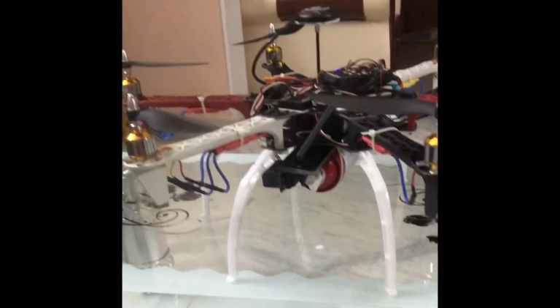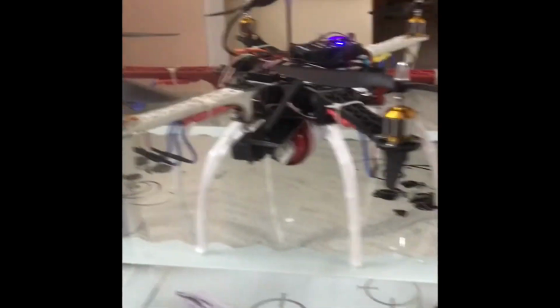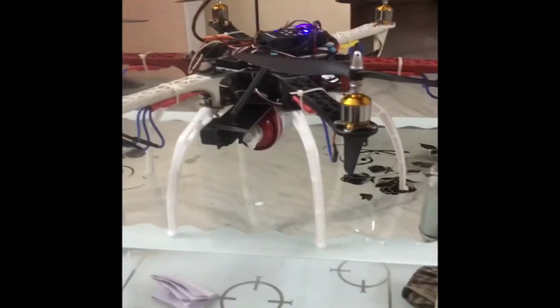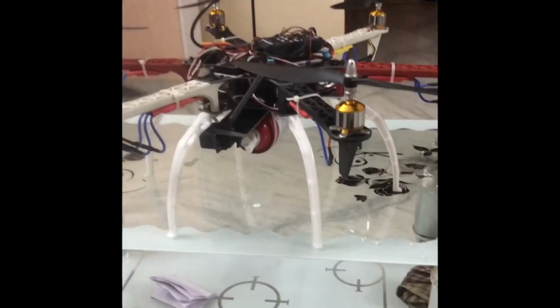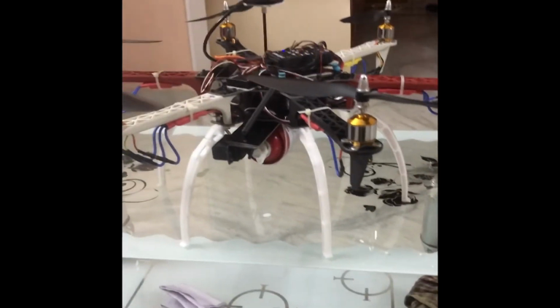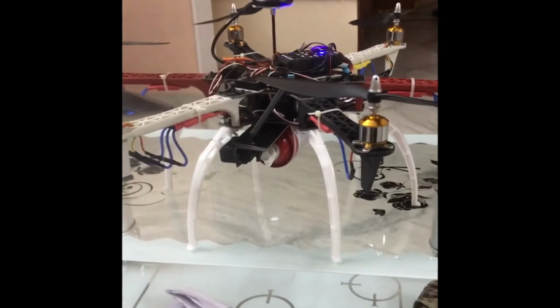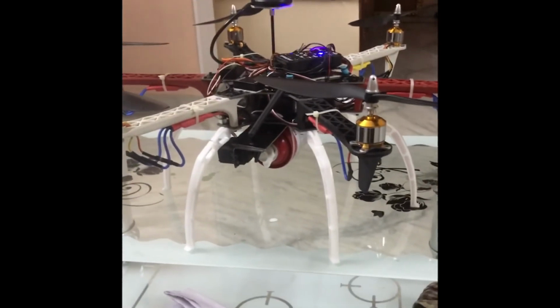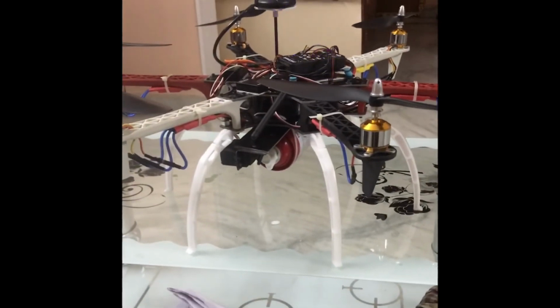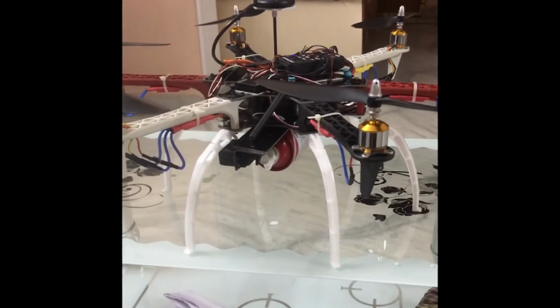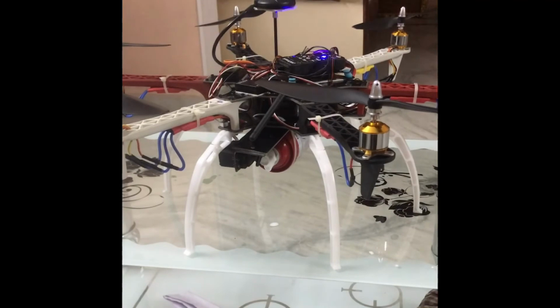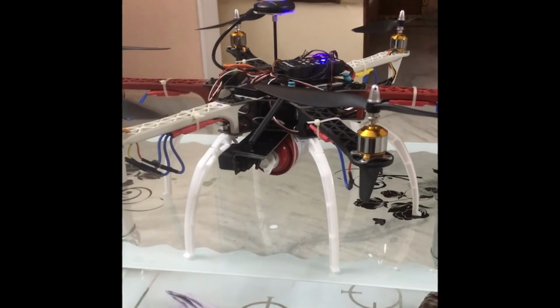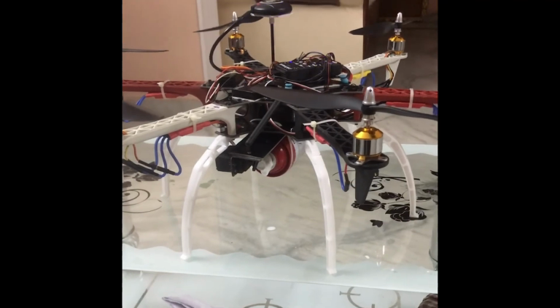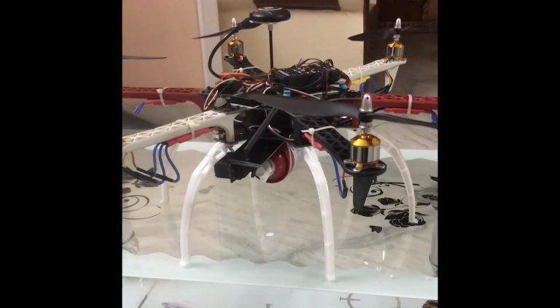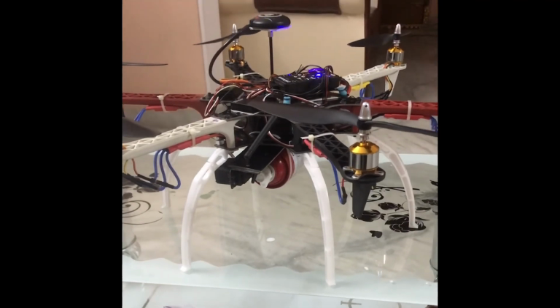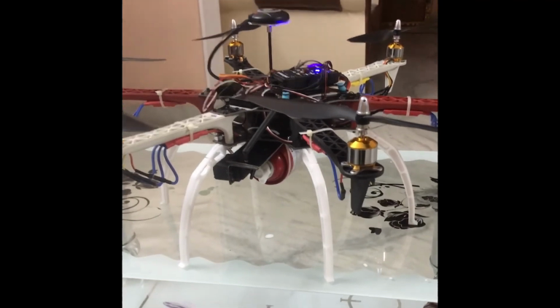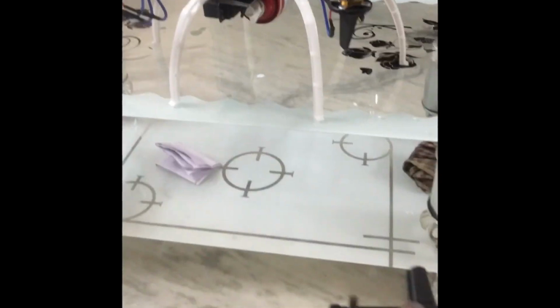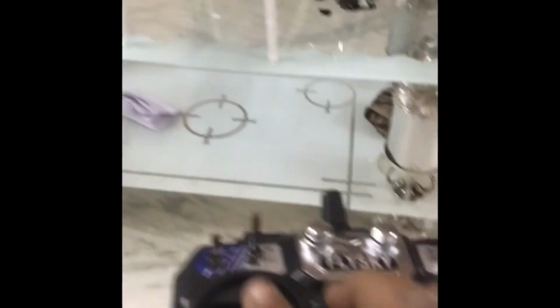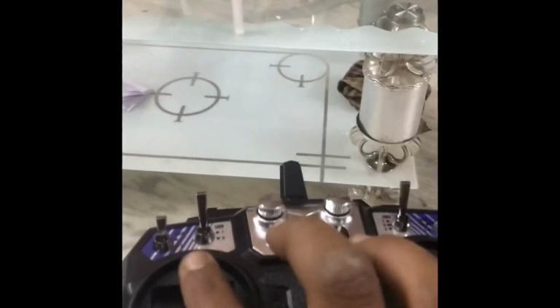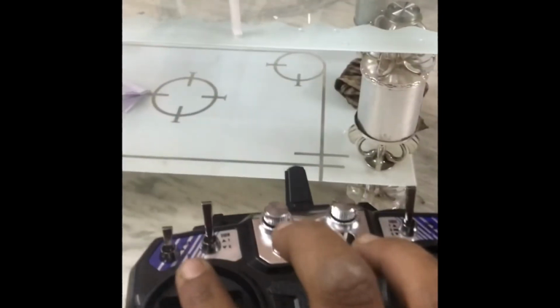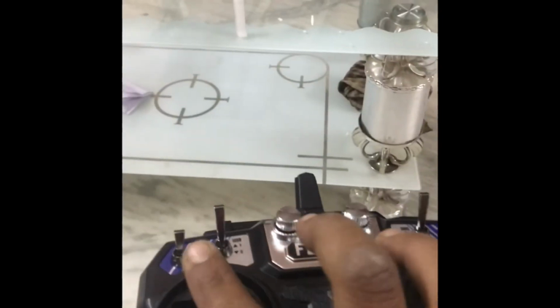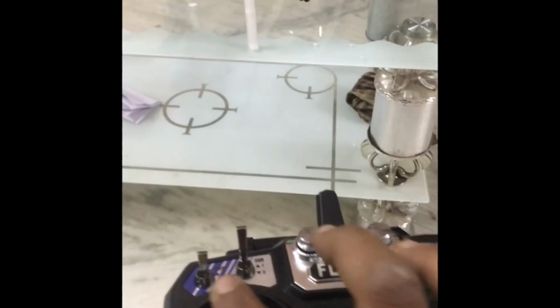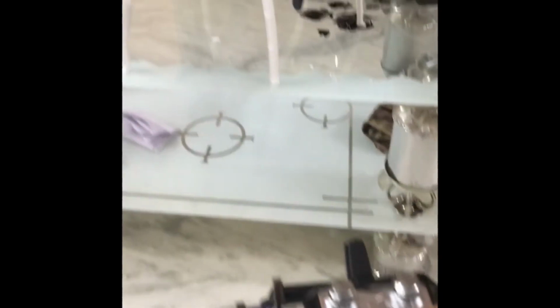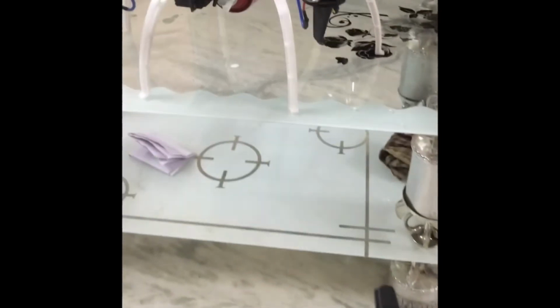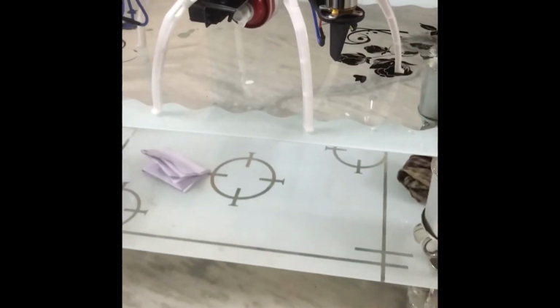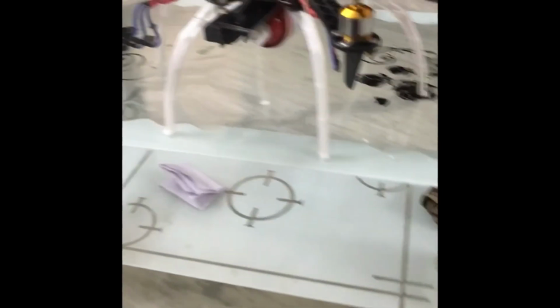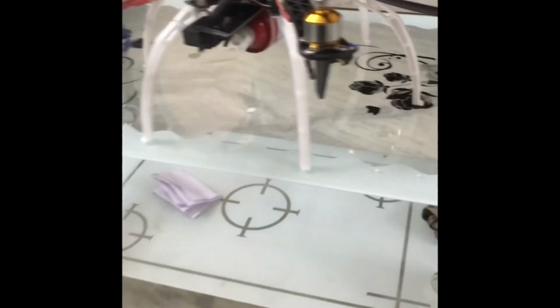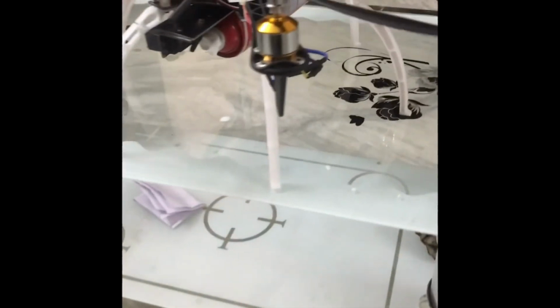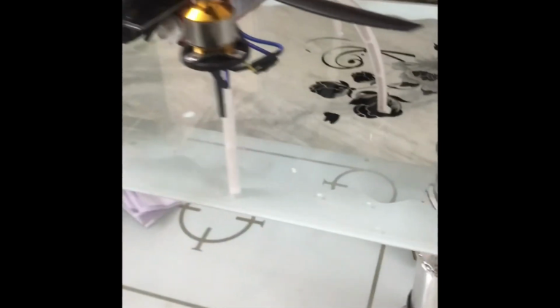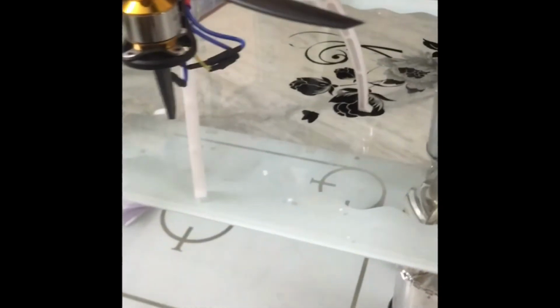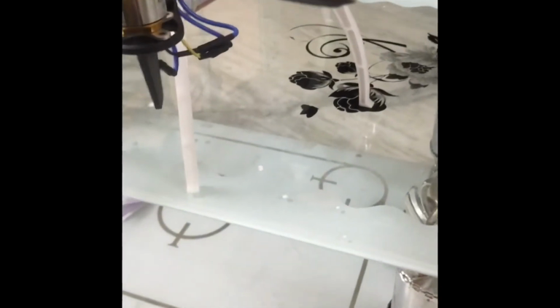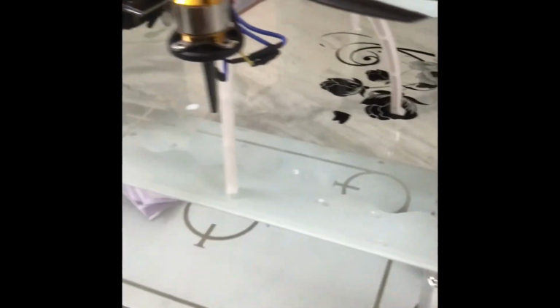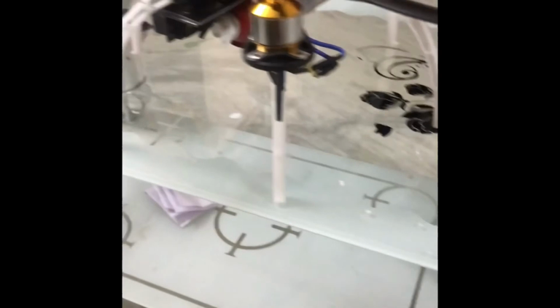You can operate it using this control button. Thank you.